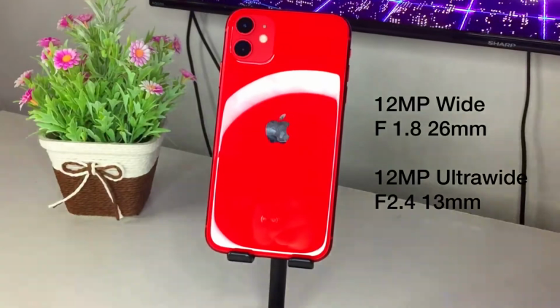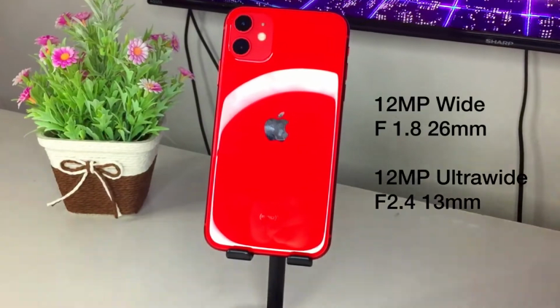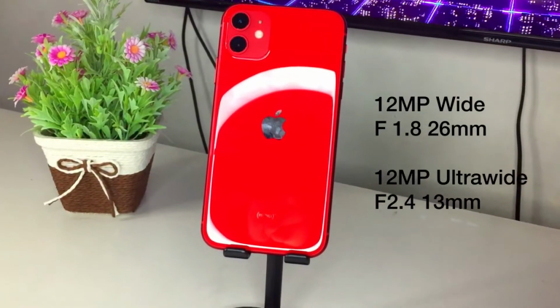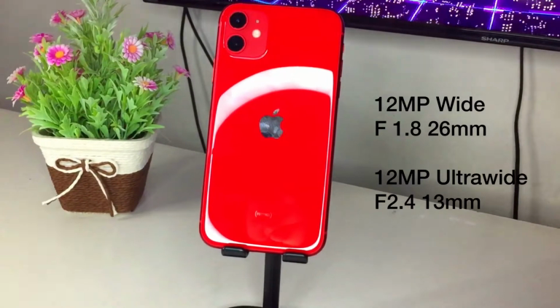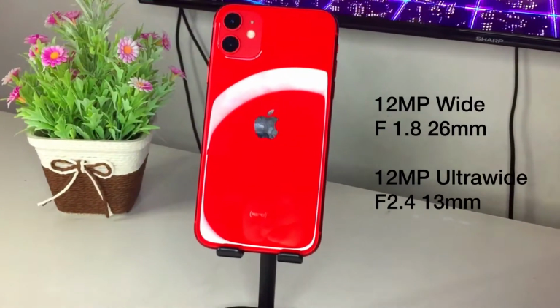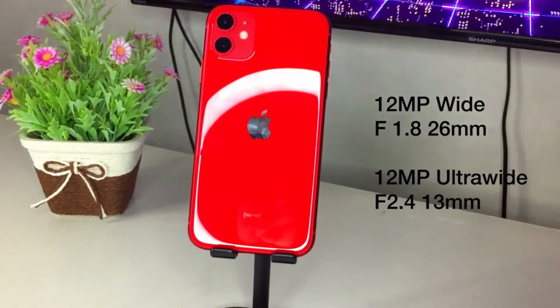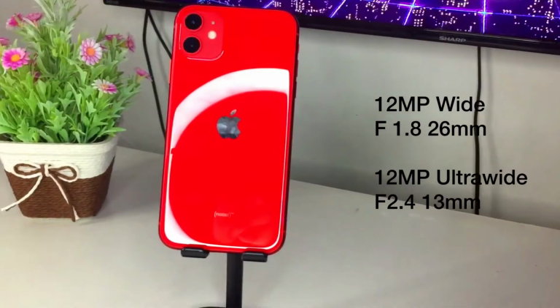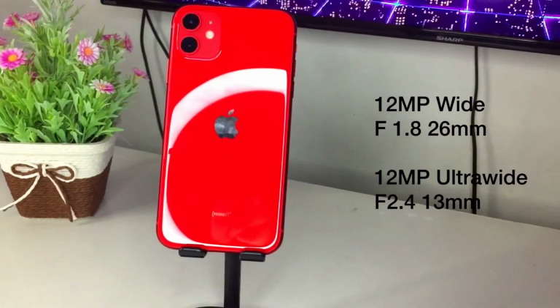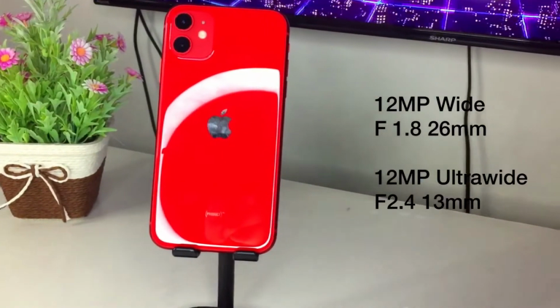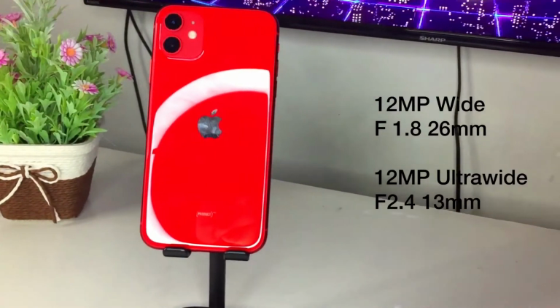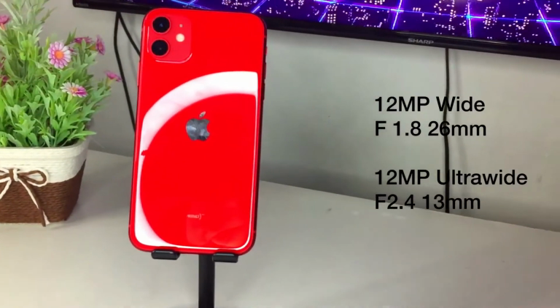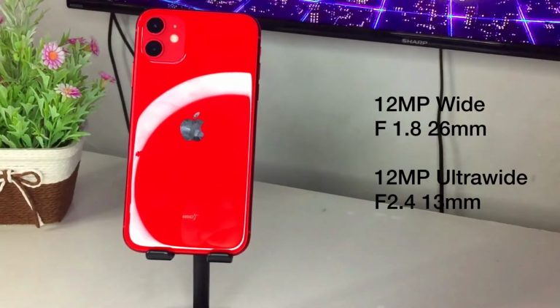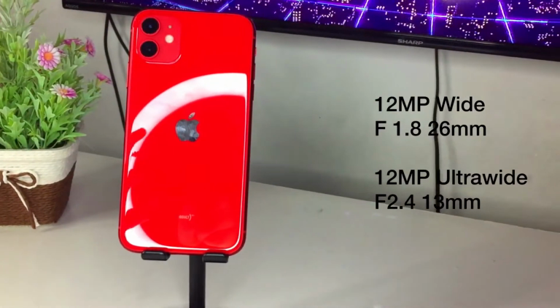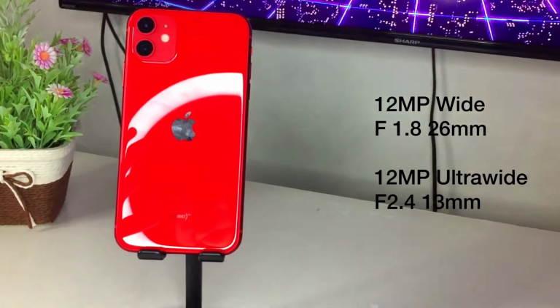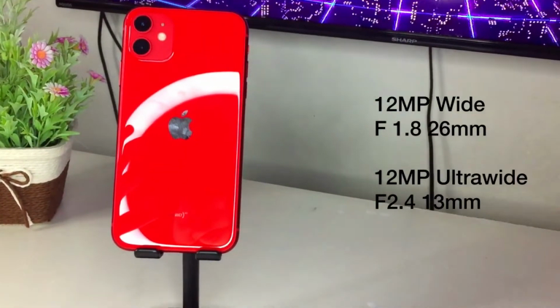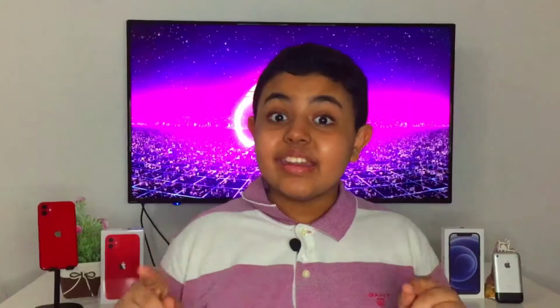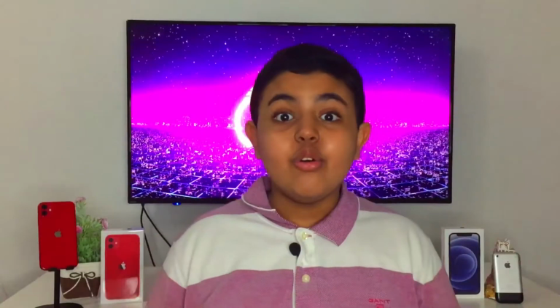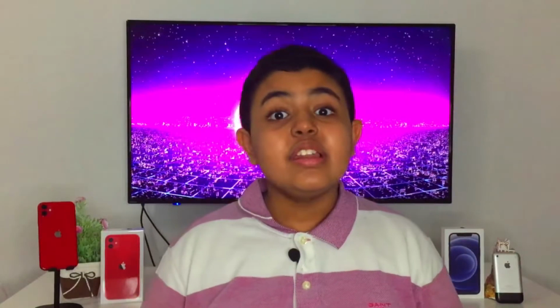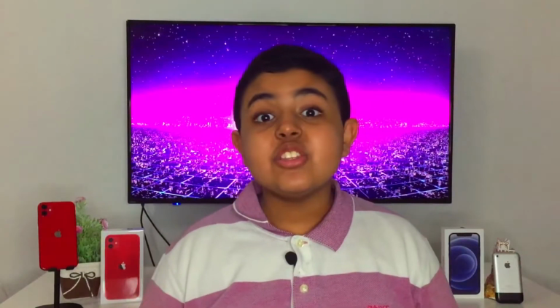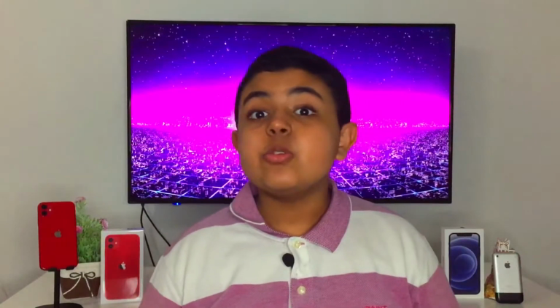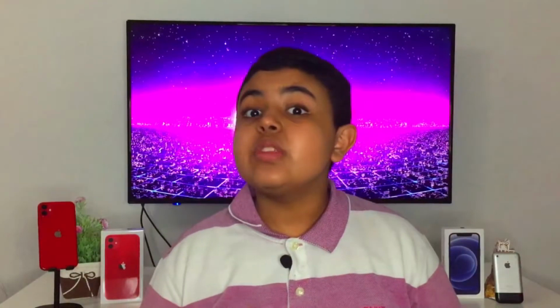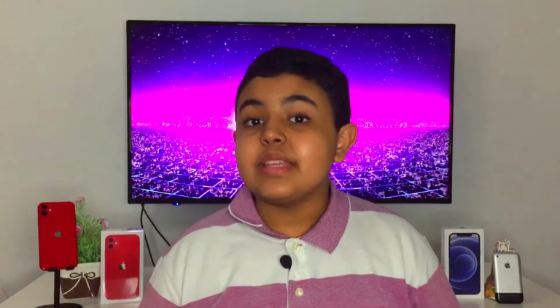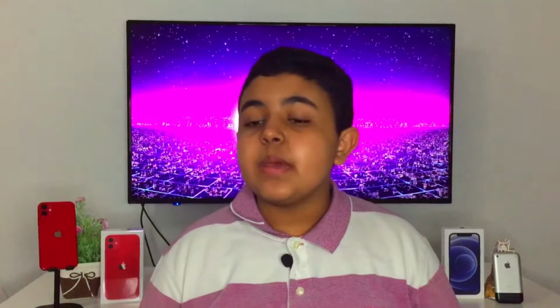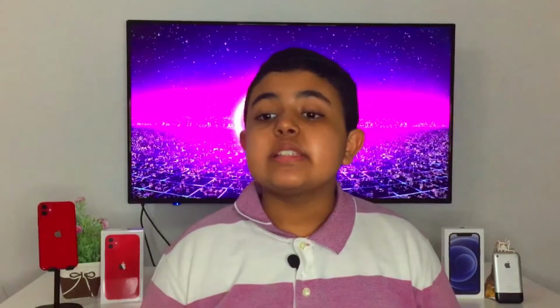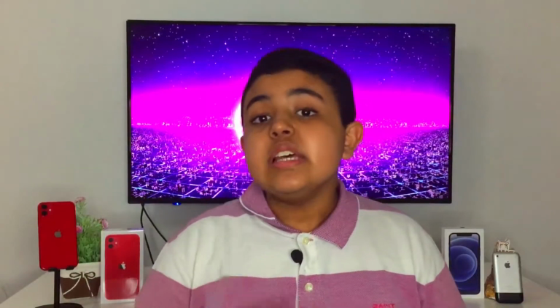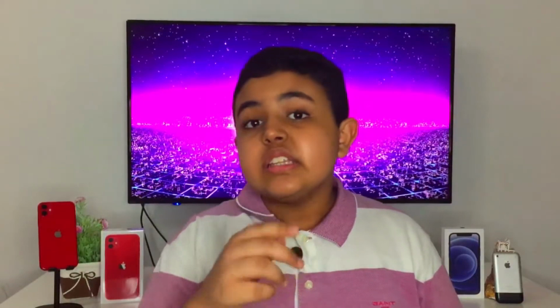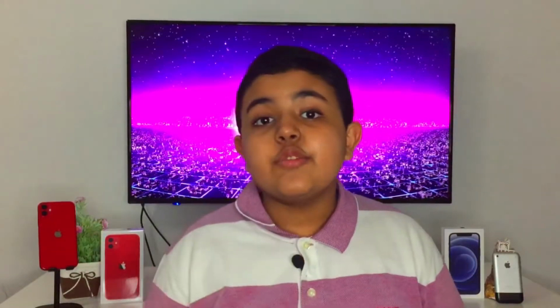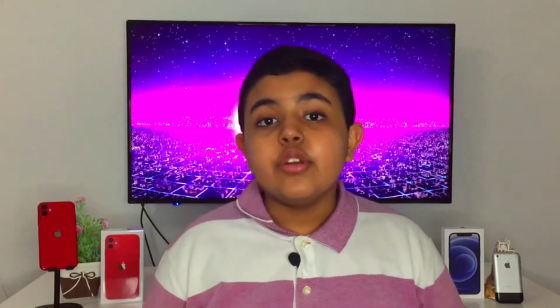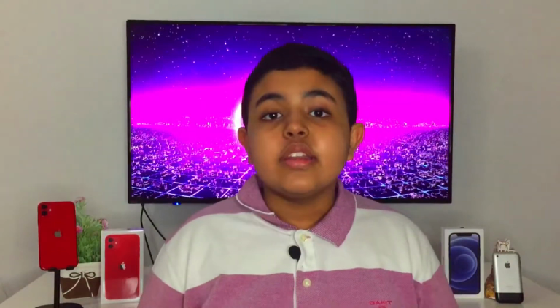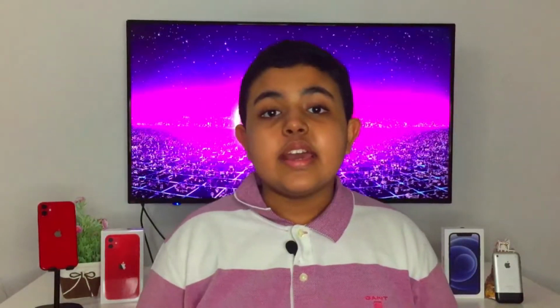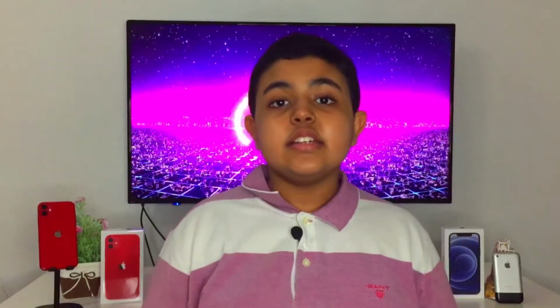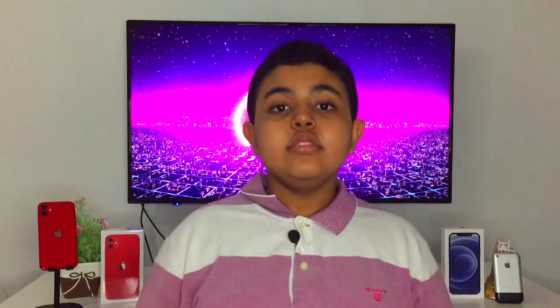For the camera, it has a 12-megapixel wide and 12-megapixel ultra-wide camera on the back. Now let's see the camera quality.